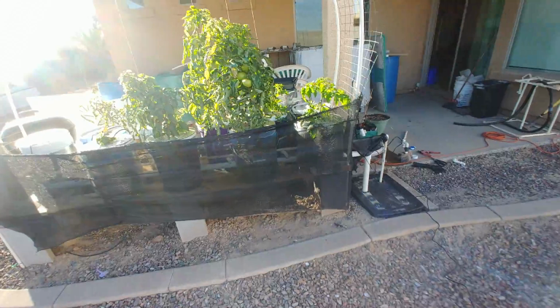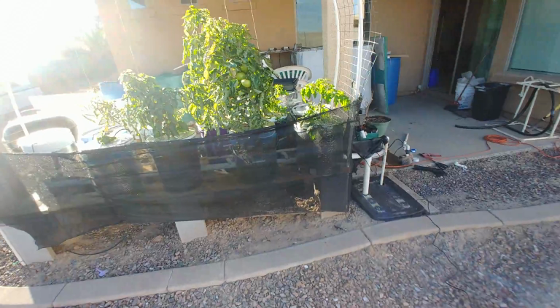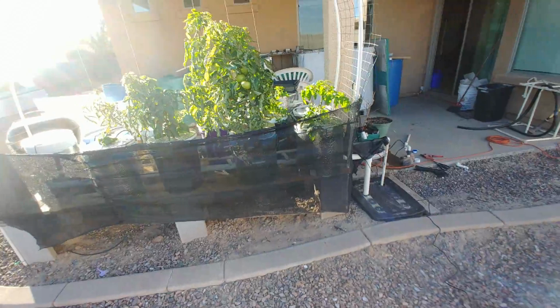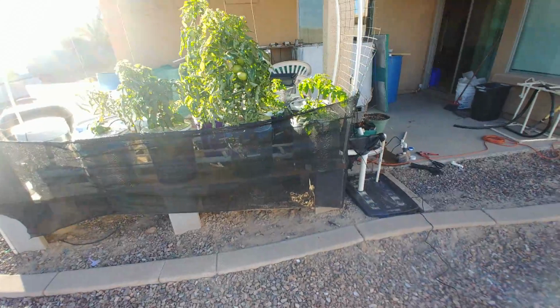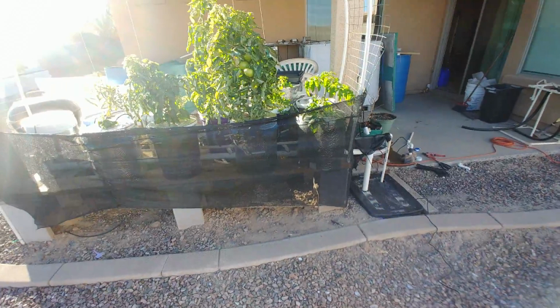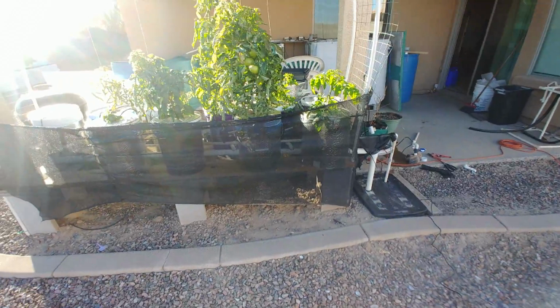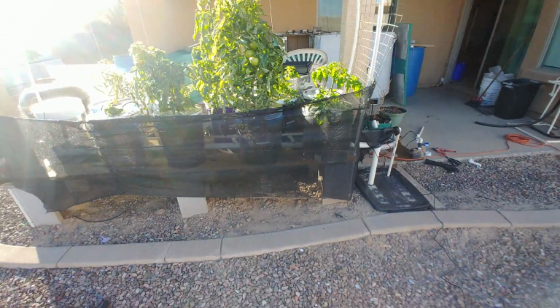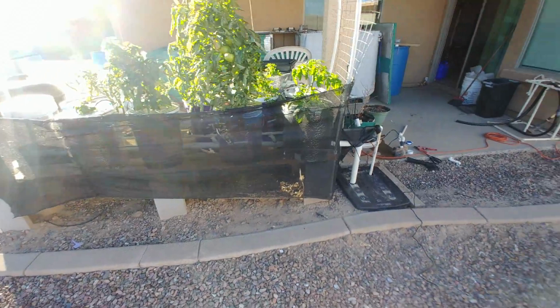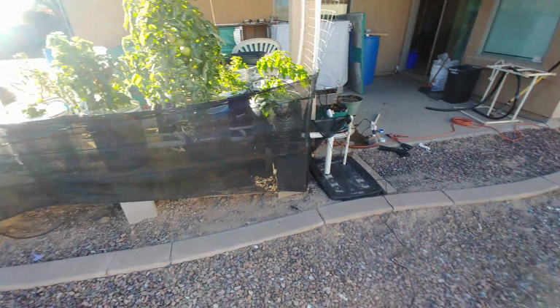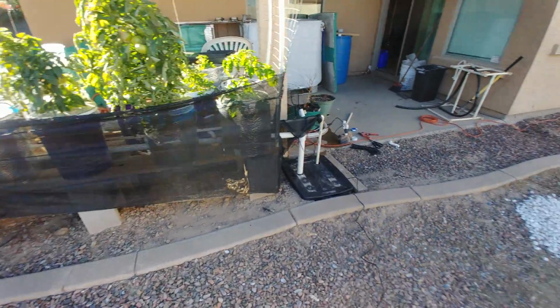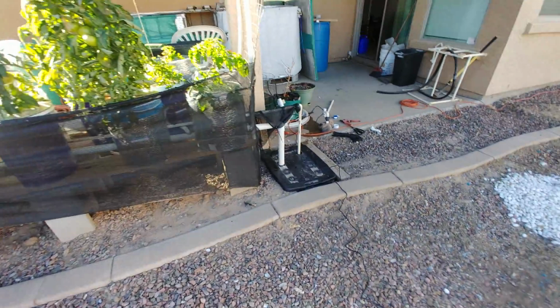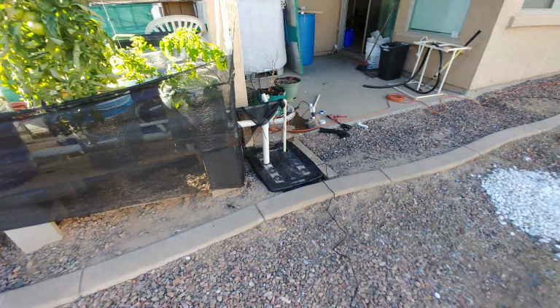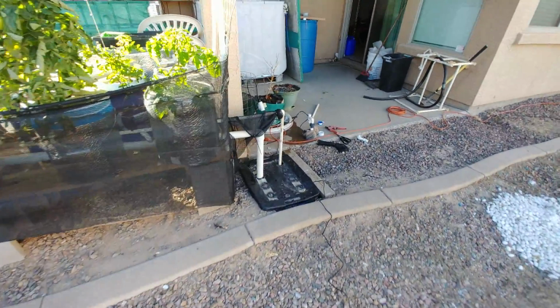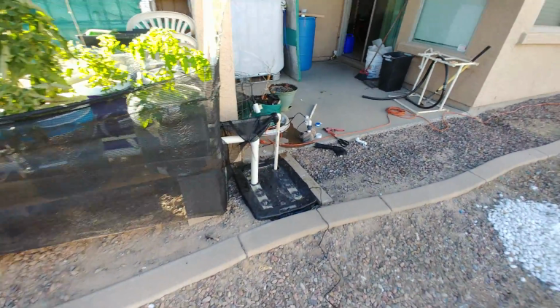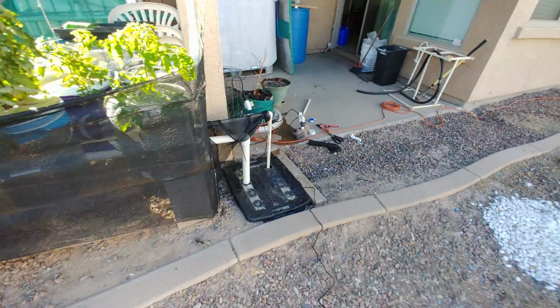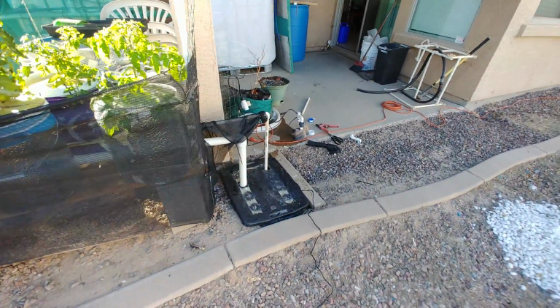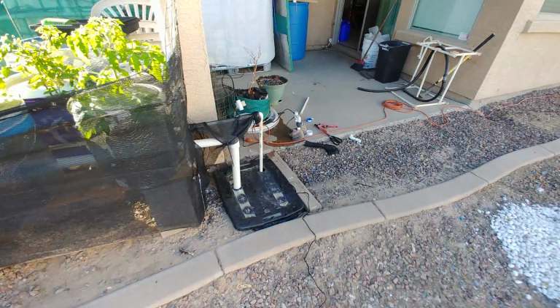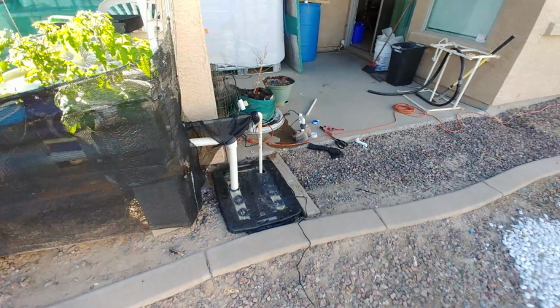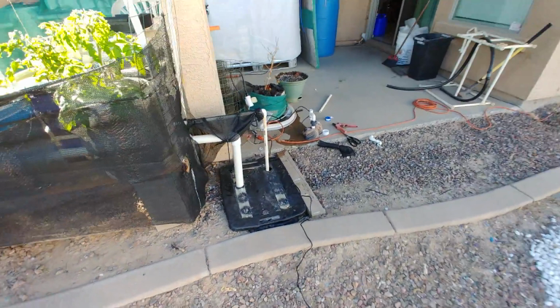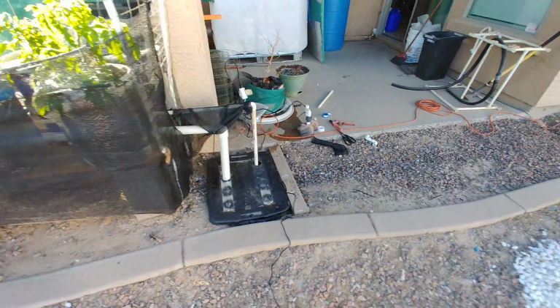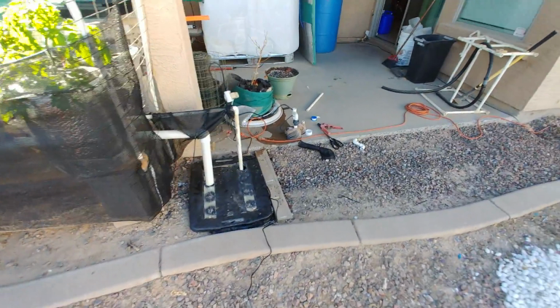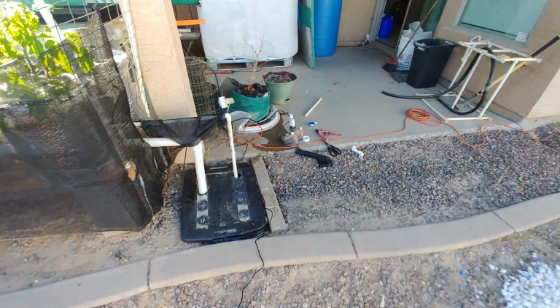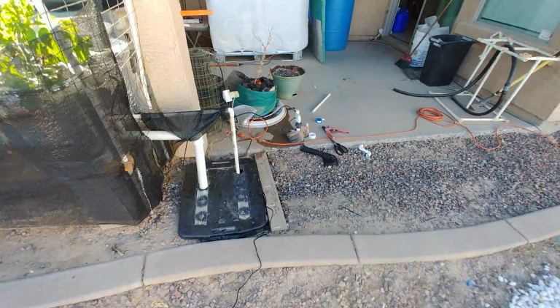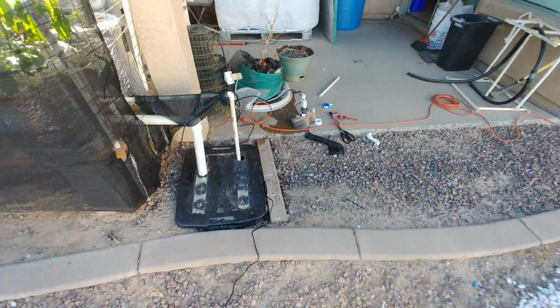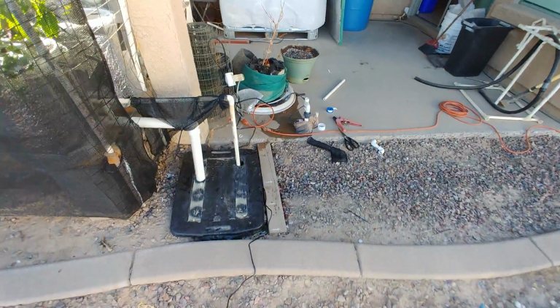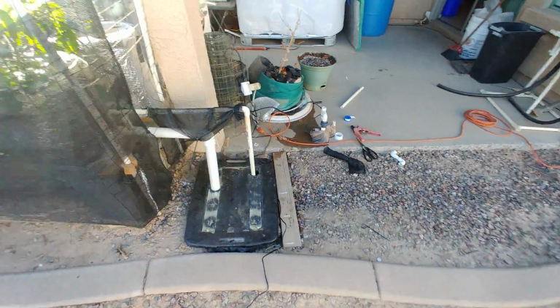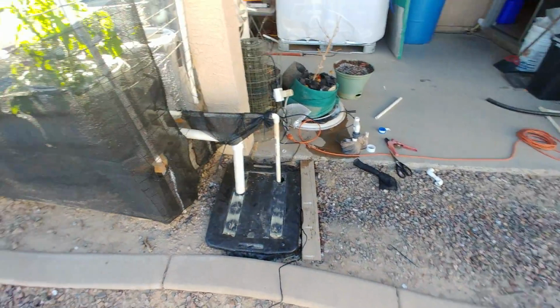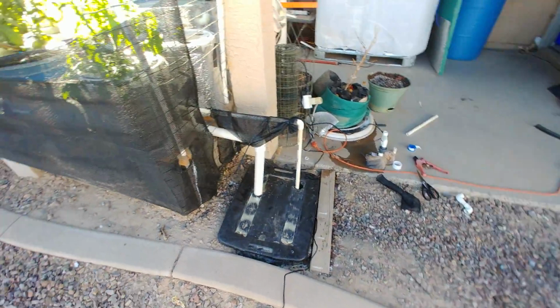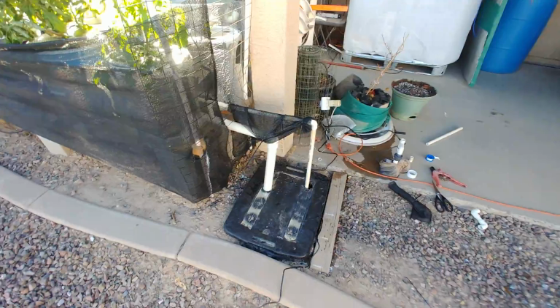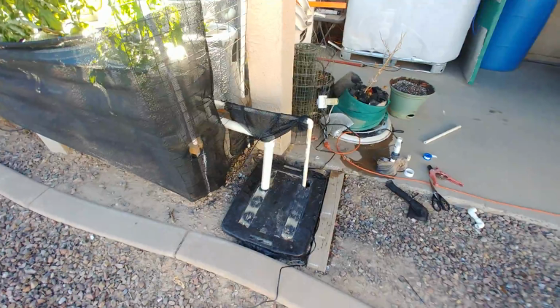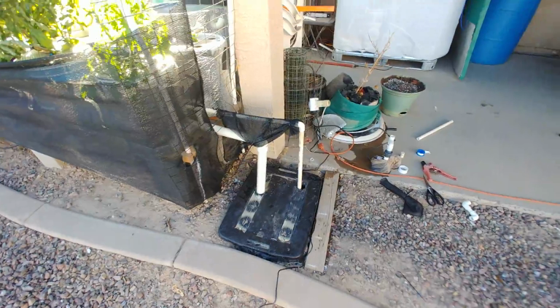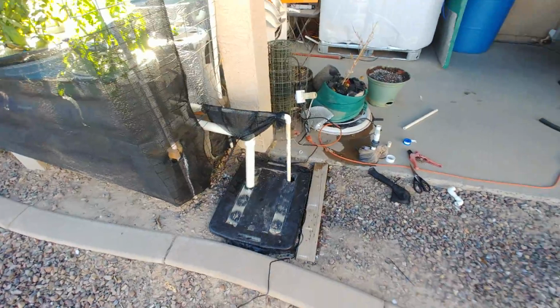On Amazon I found something cool — a solar powered pond pump.